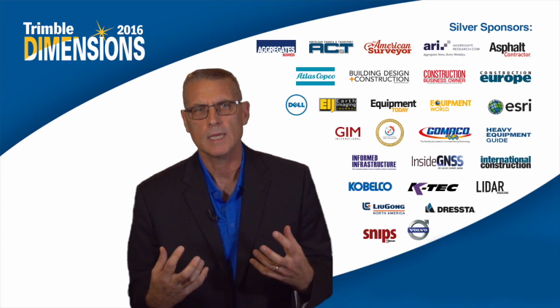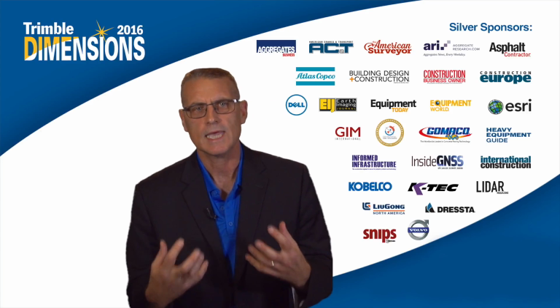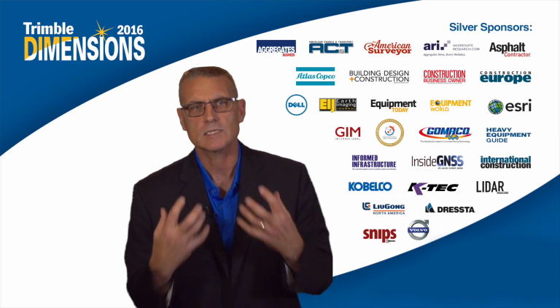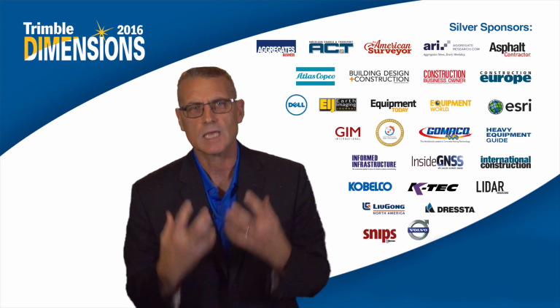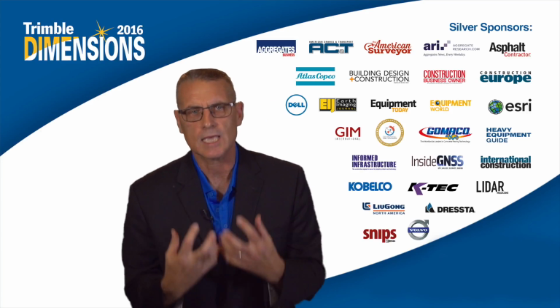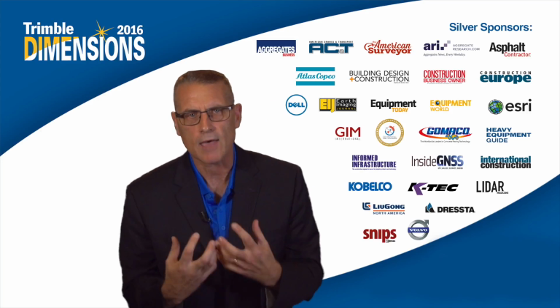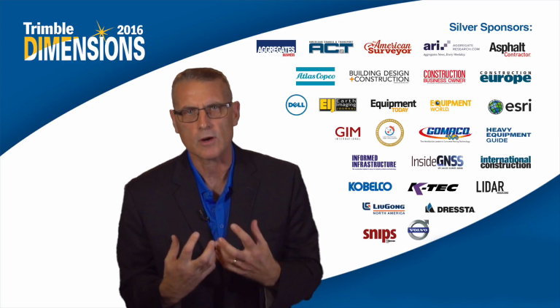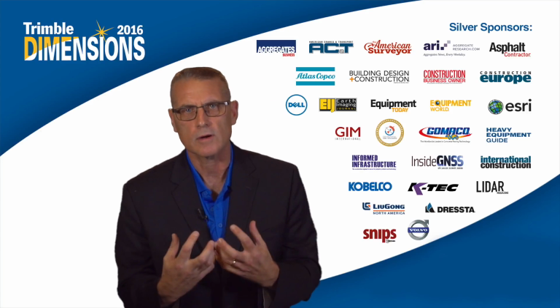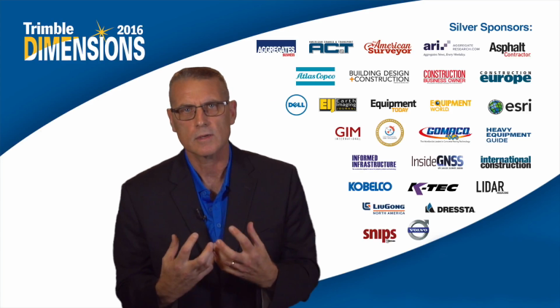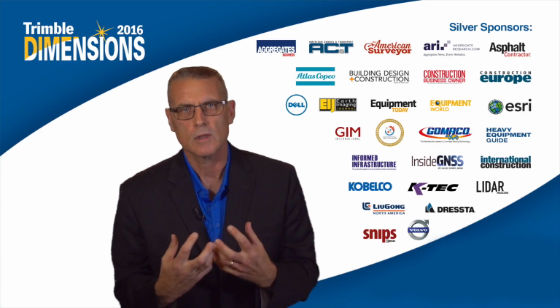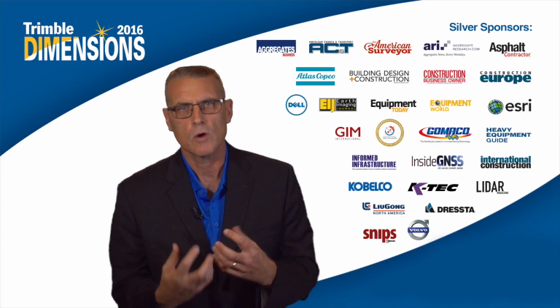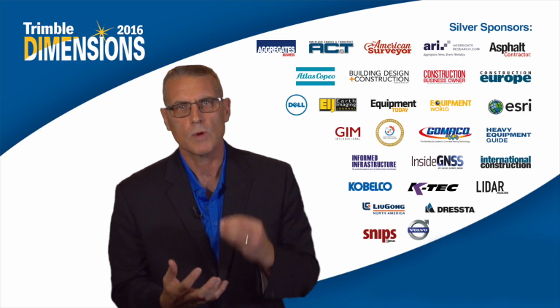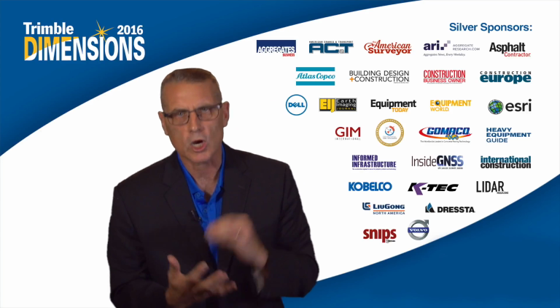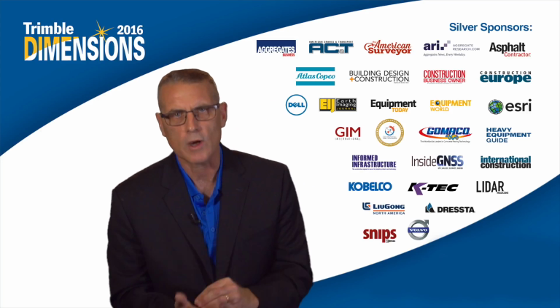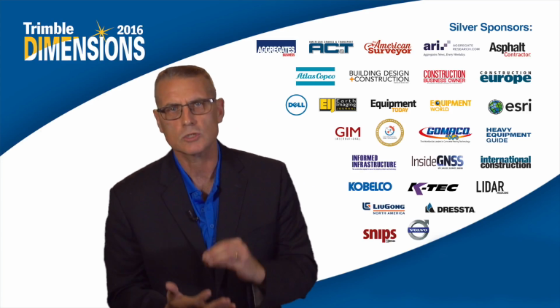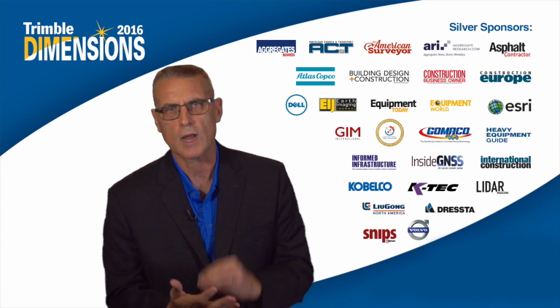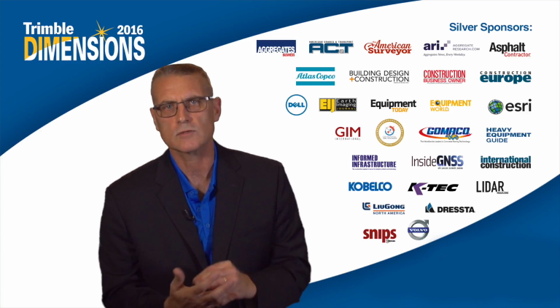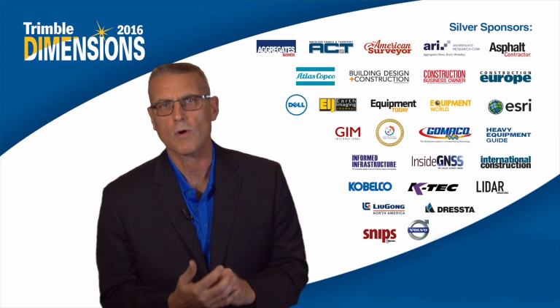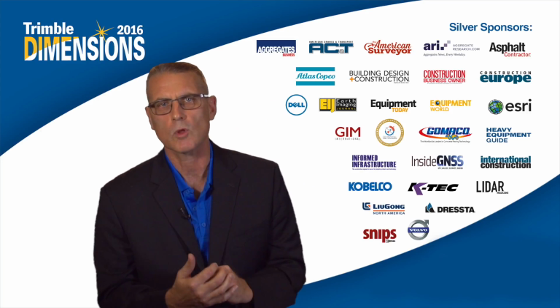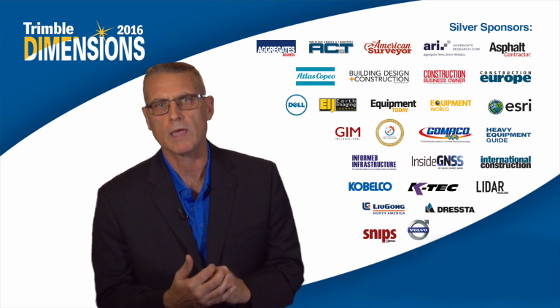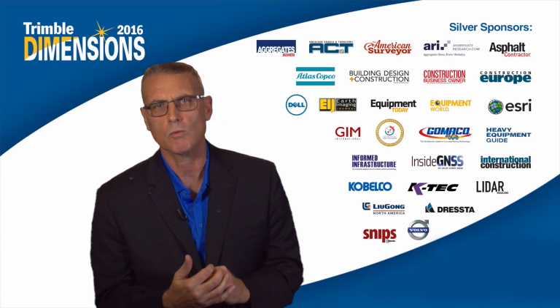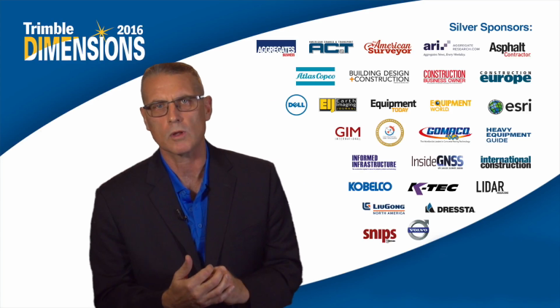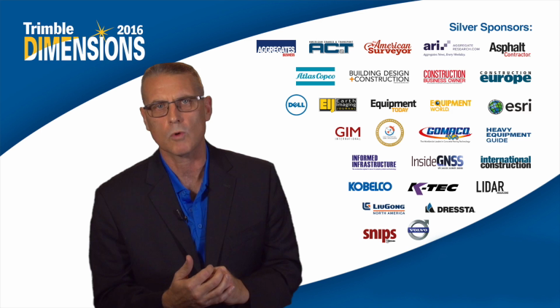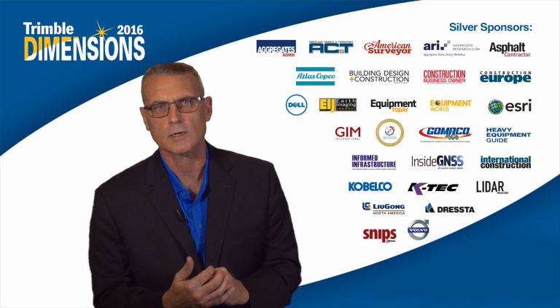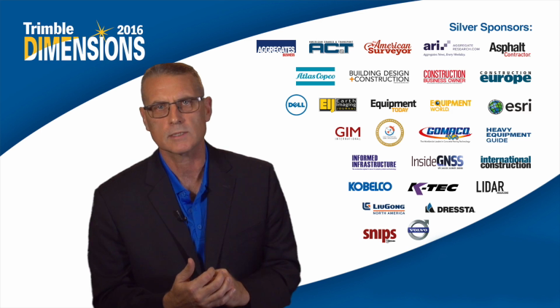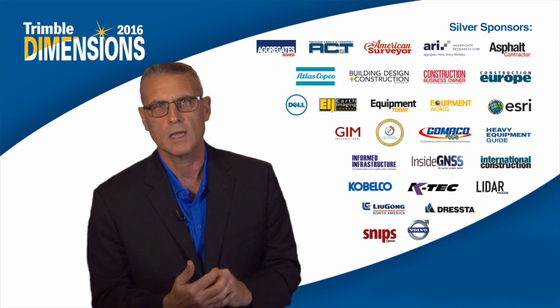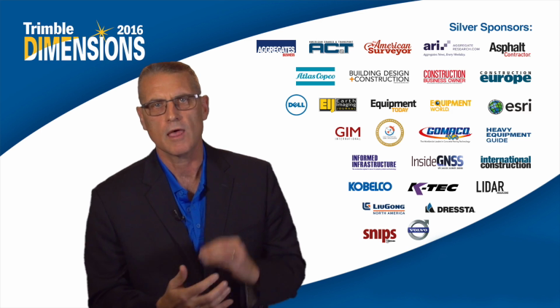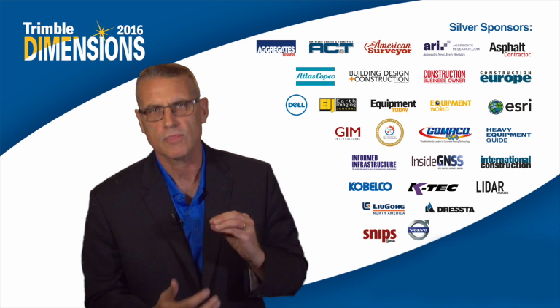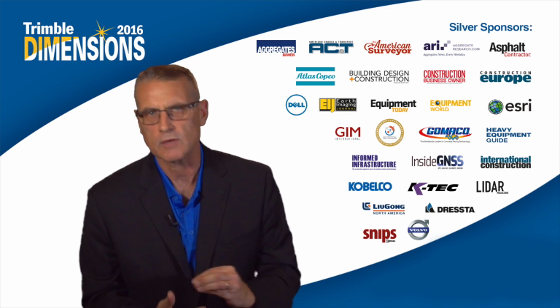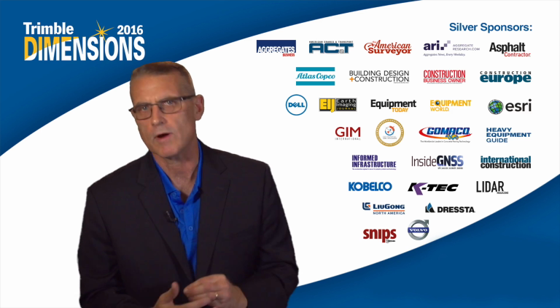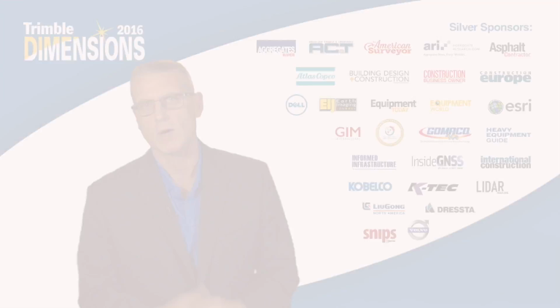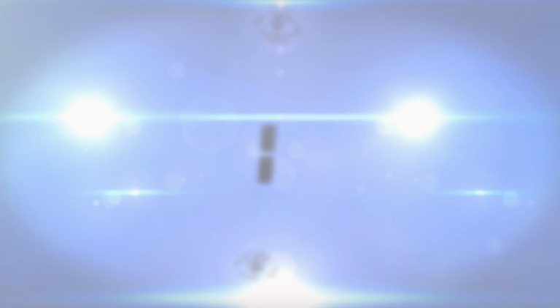Together we are going to transform the way the world works. Thank you very much.